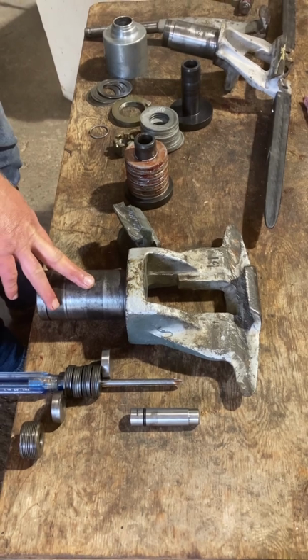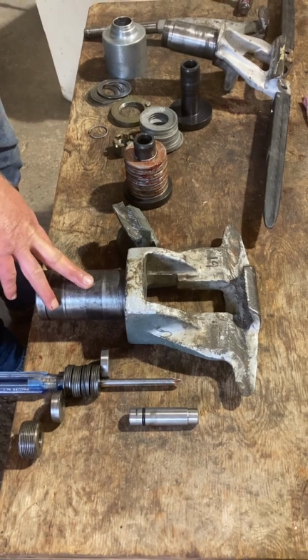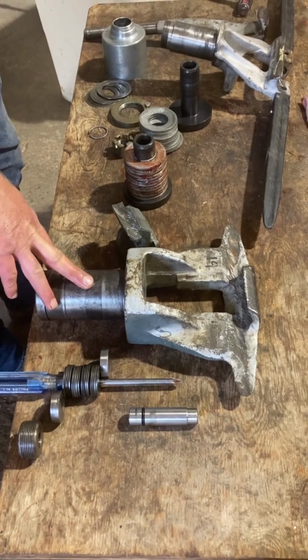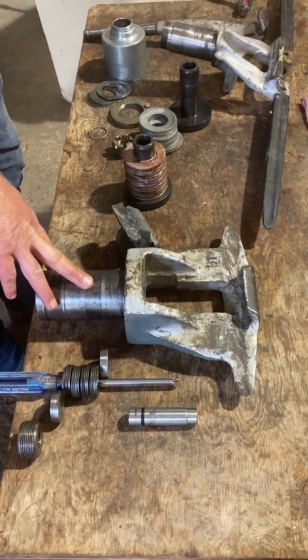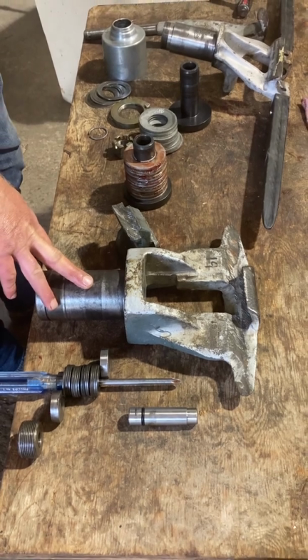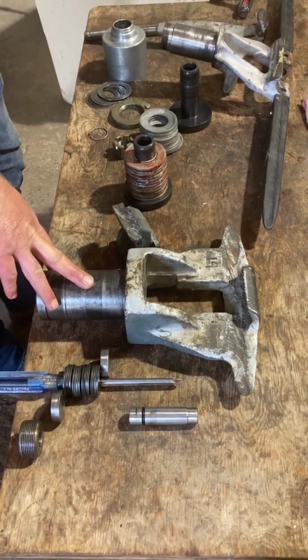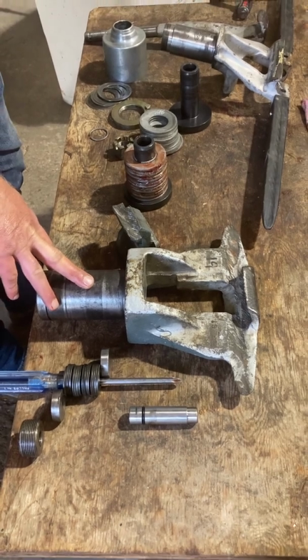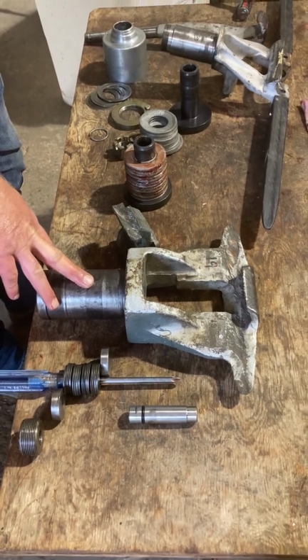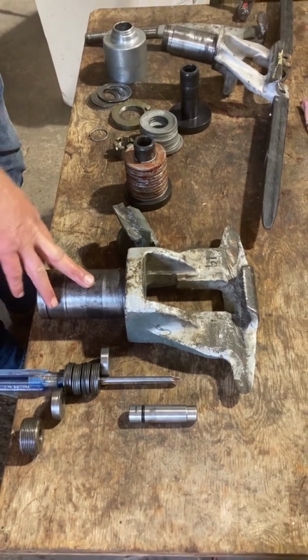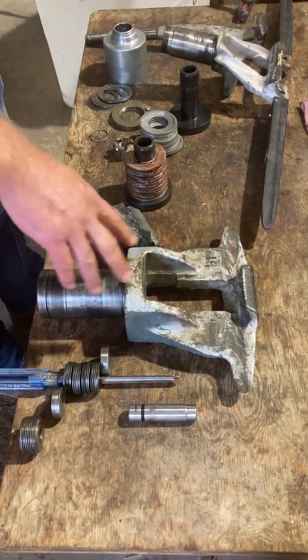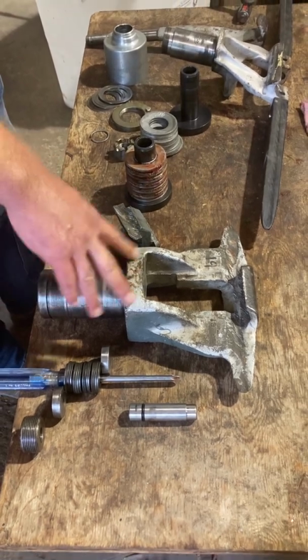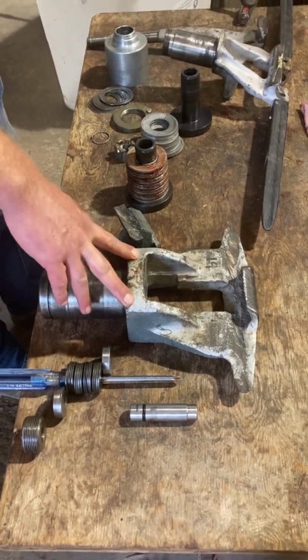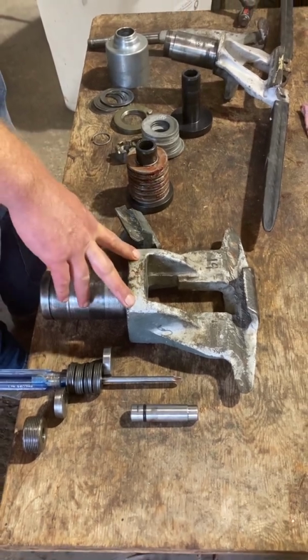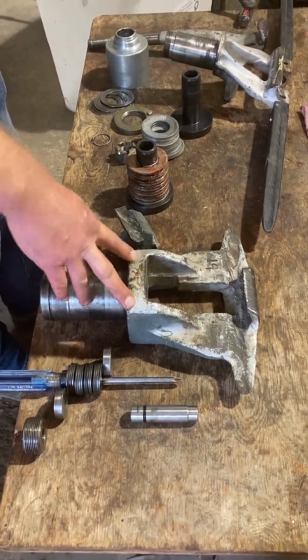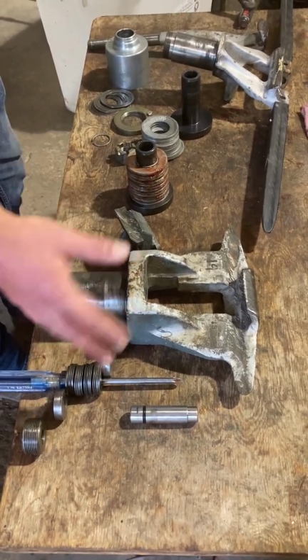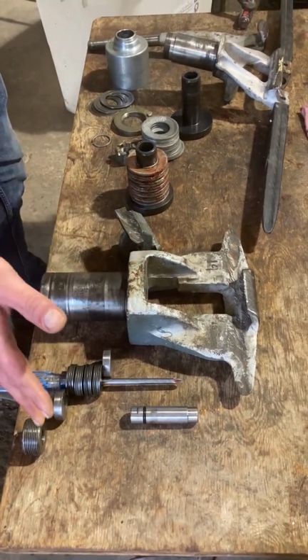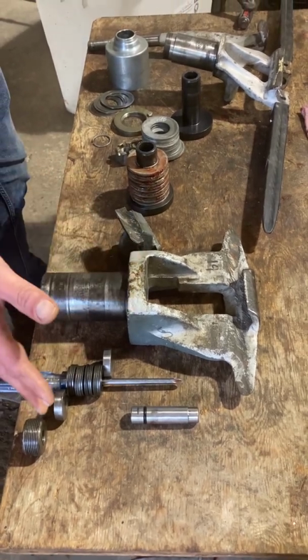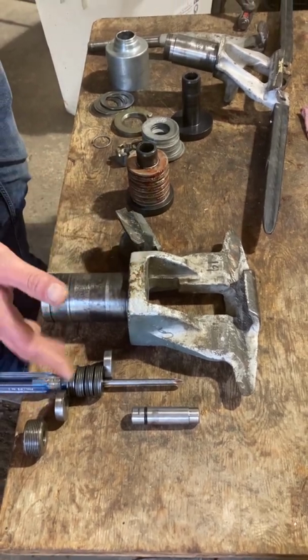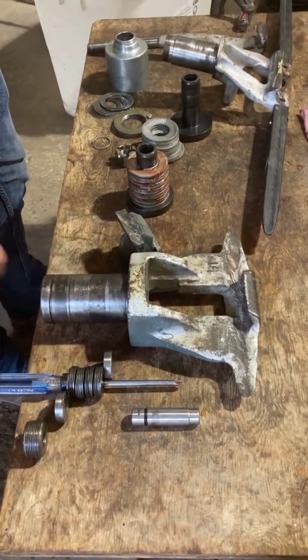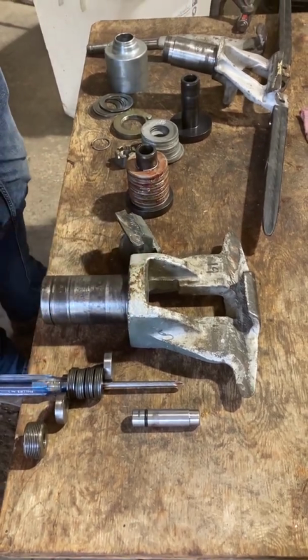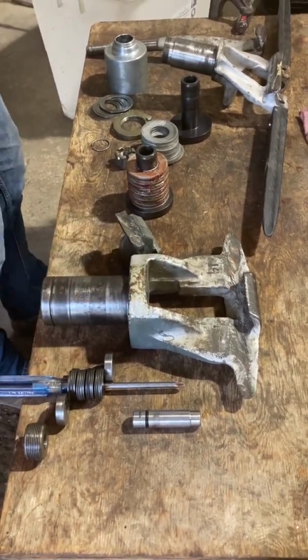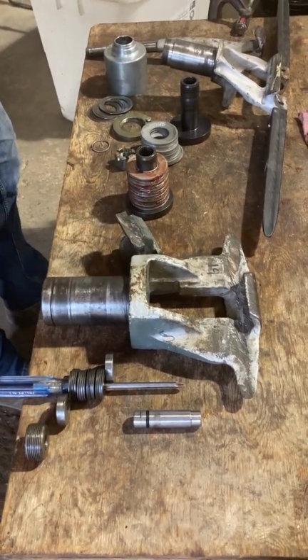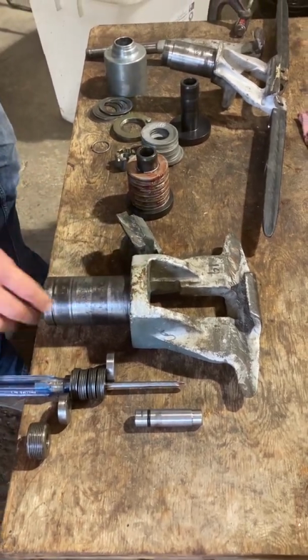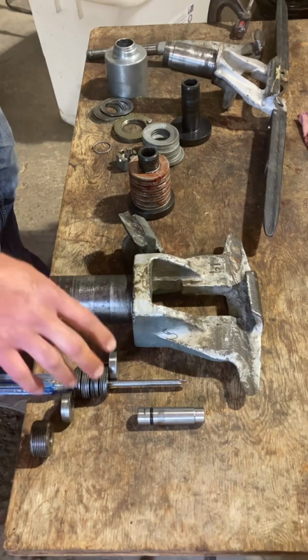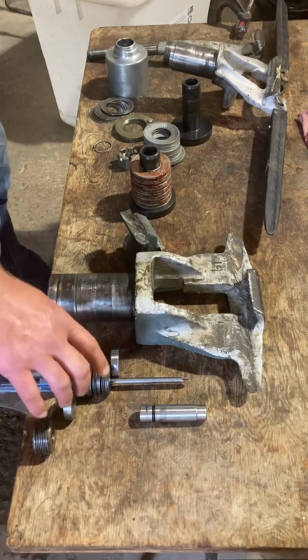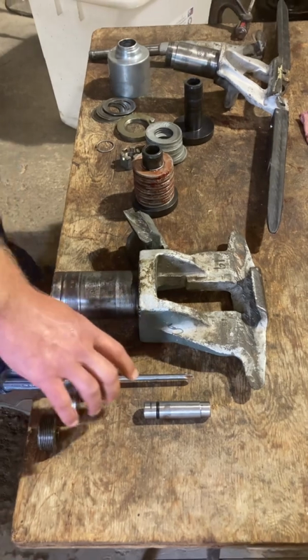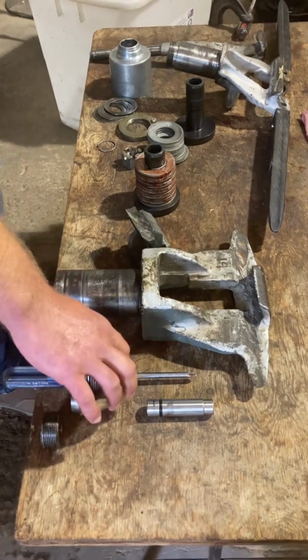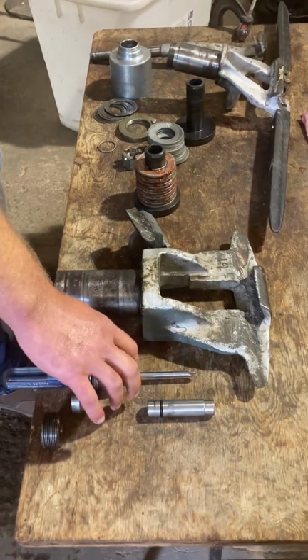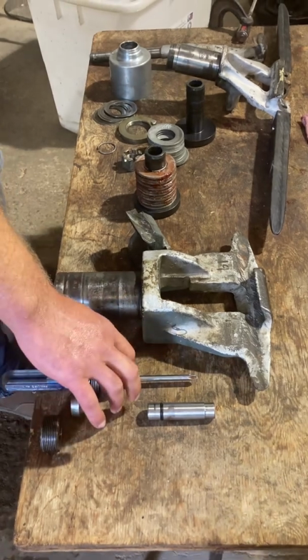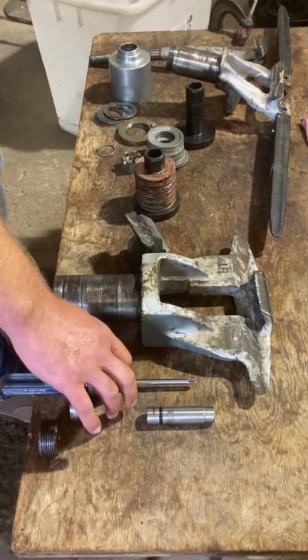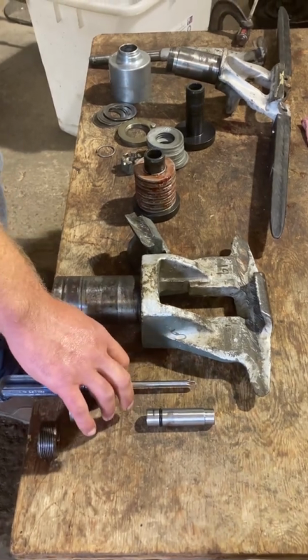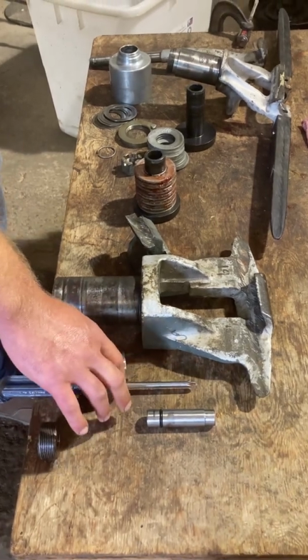The only difference for a BM quad is it's a bit bigger. You'll also have more spring washers.